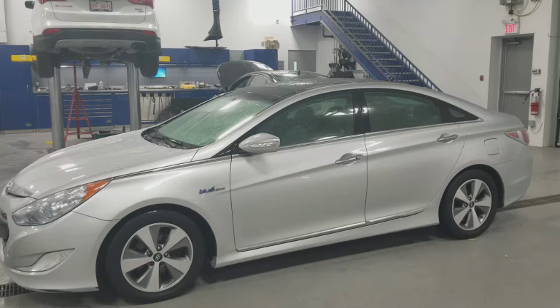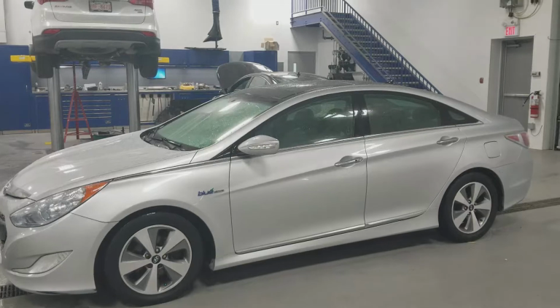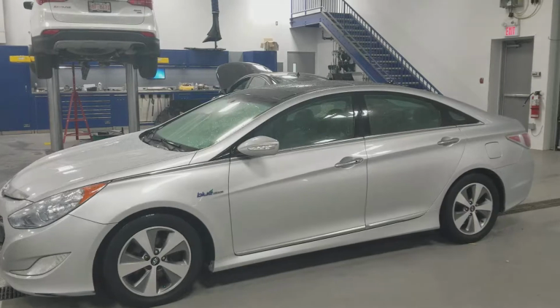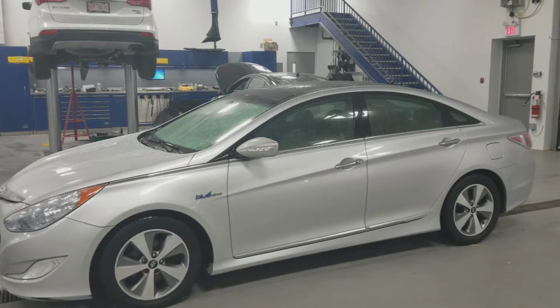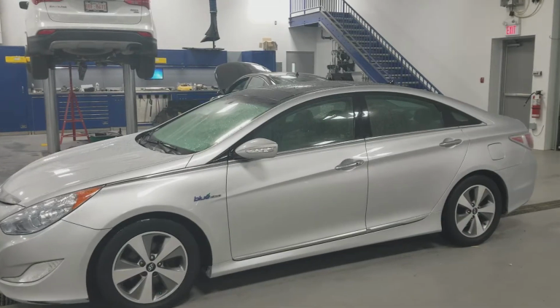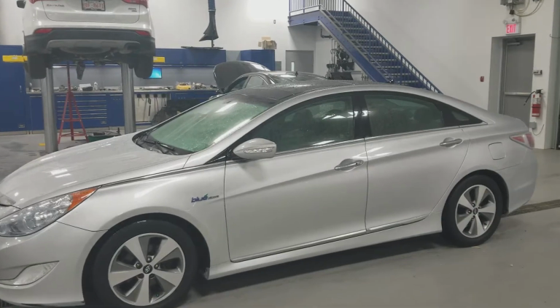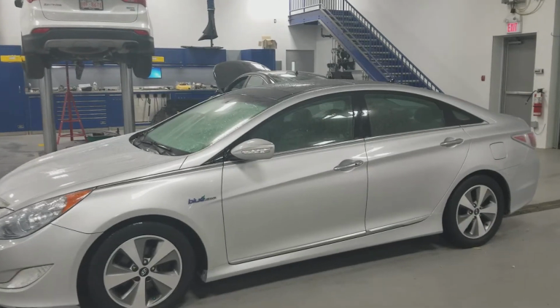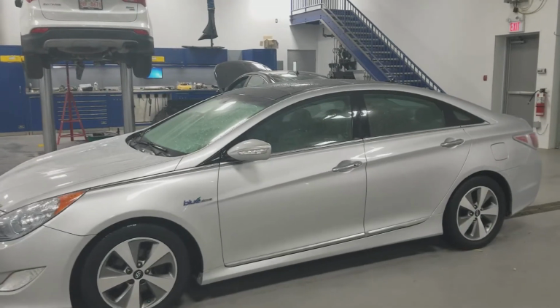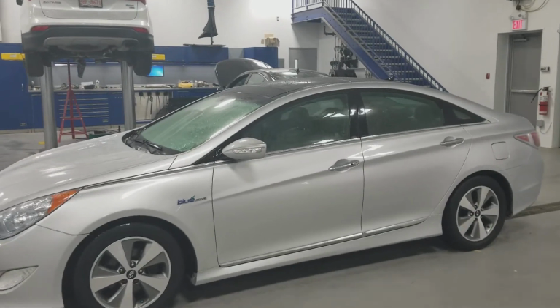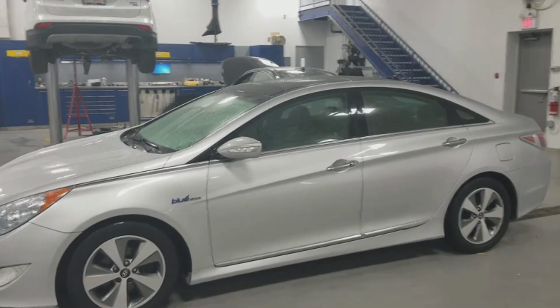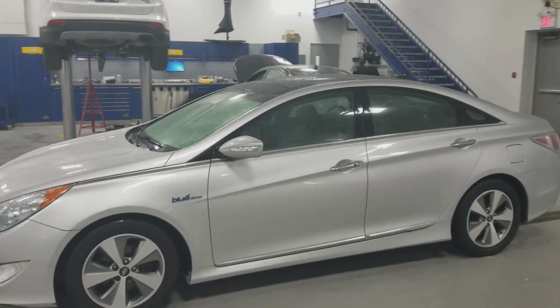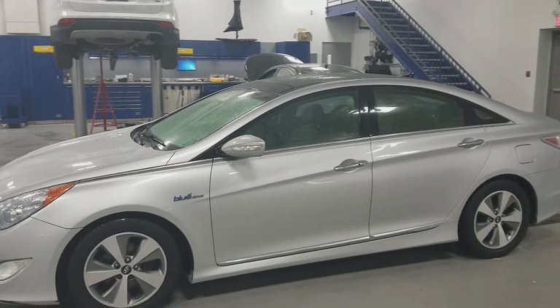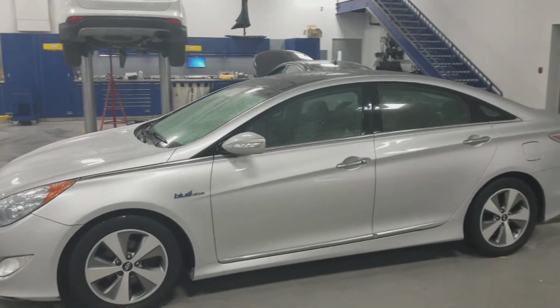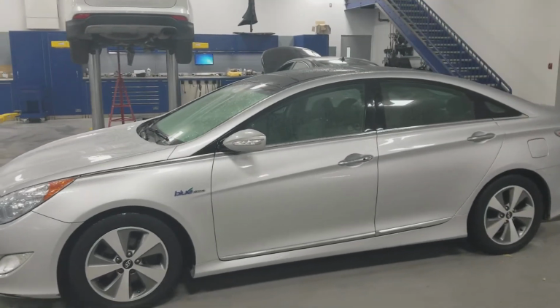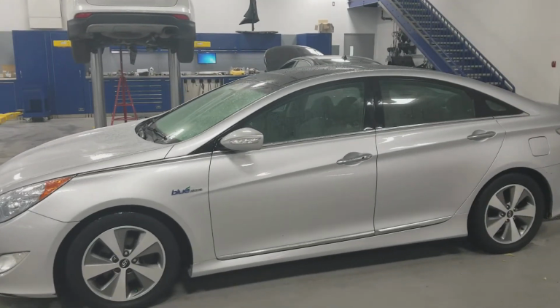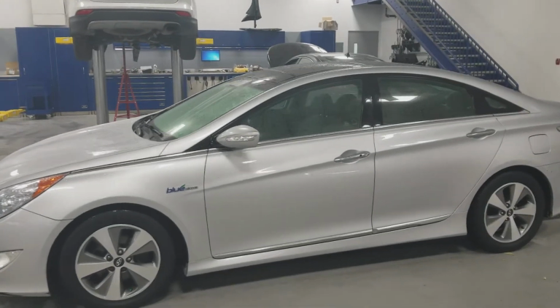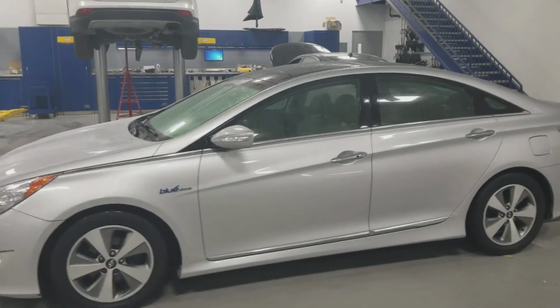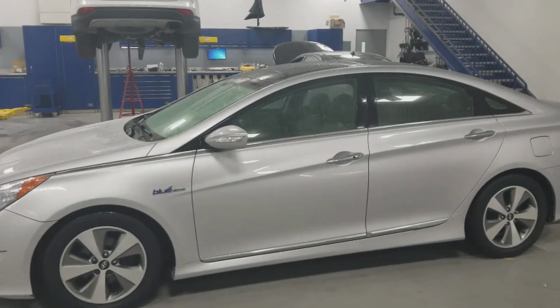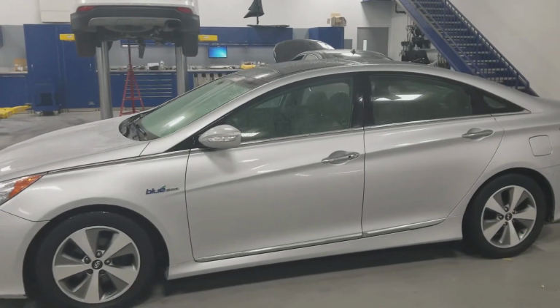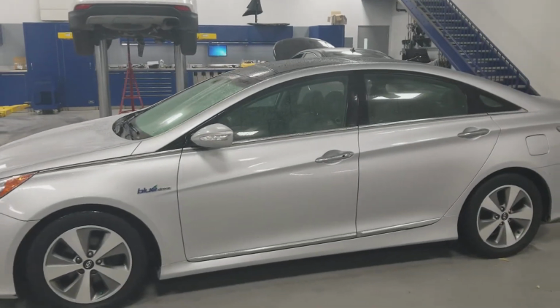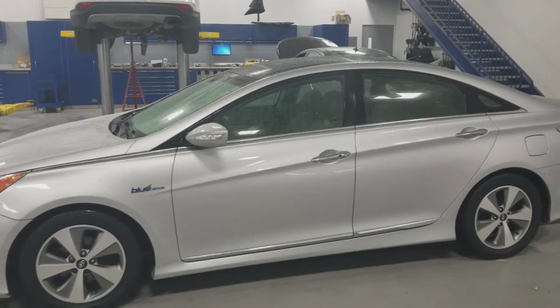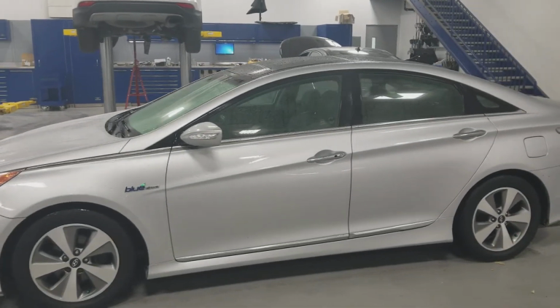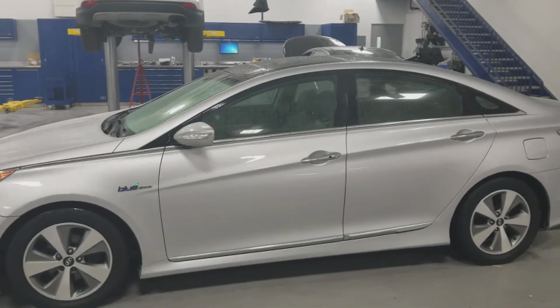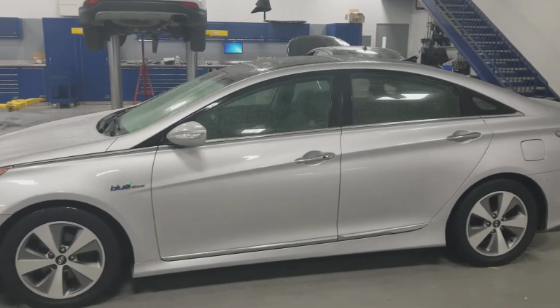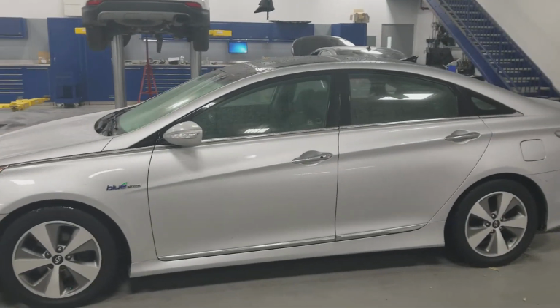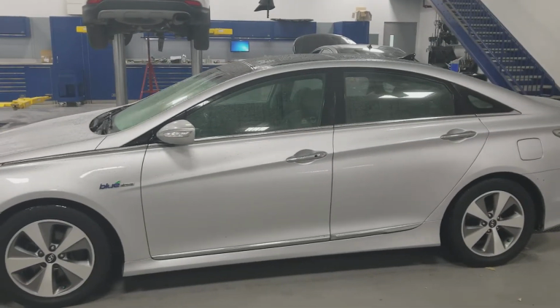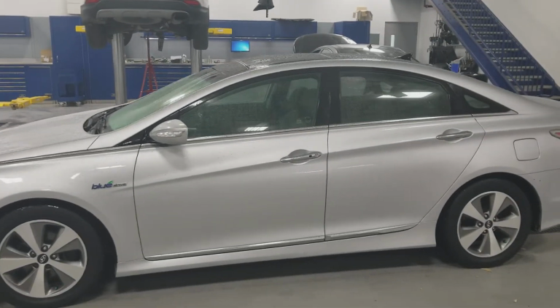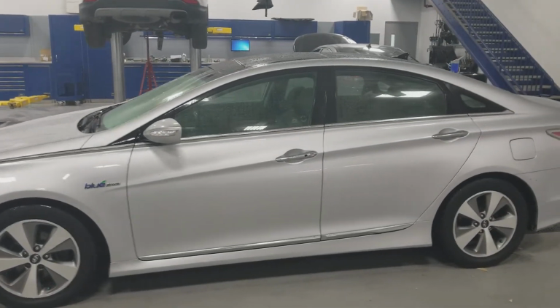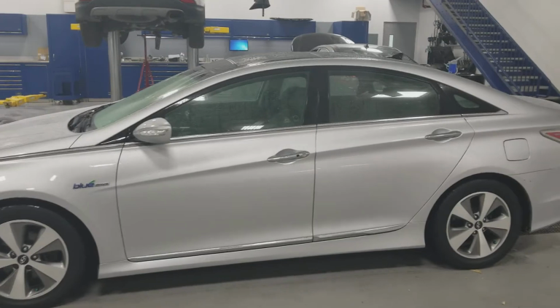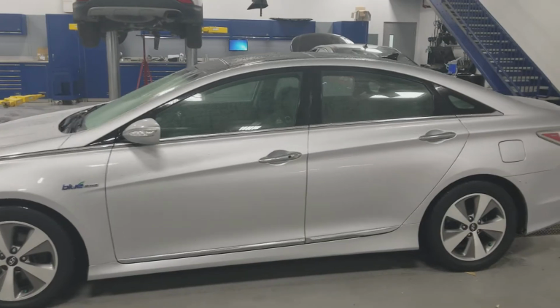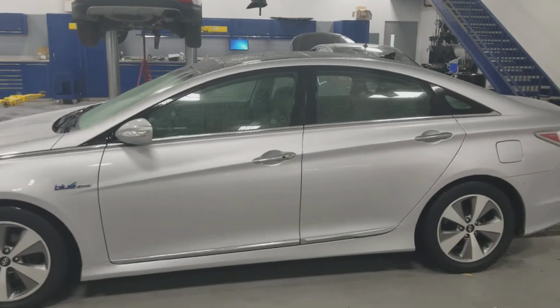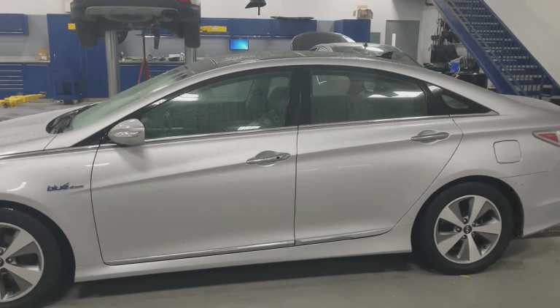Hey Mahmood, it's Ben from River City. I just wanted to give you a quick sneak peek on that Sonata Hybrid you inquired about.